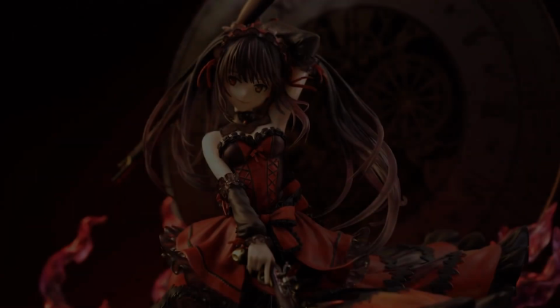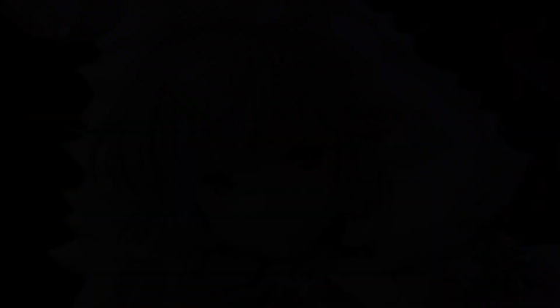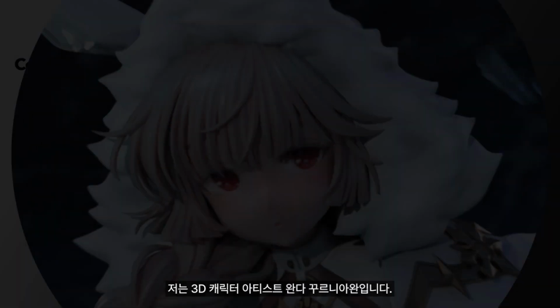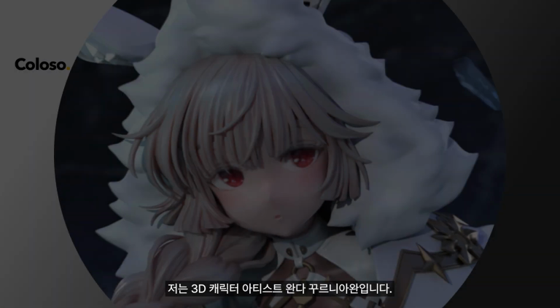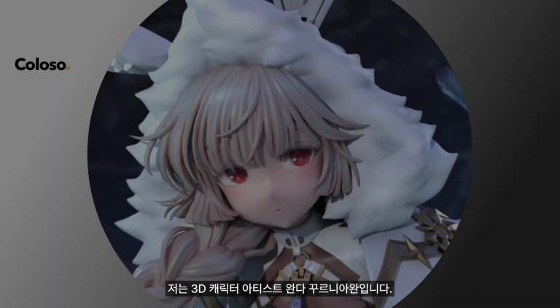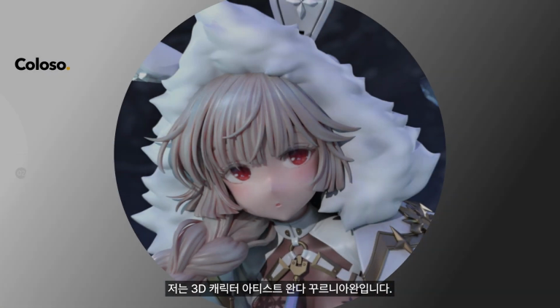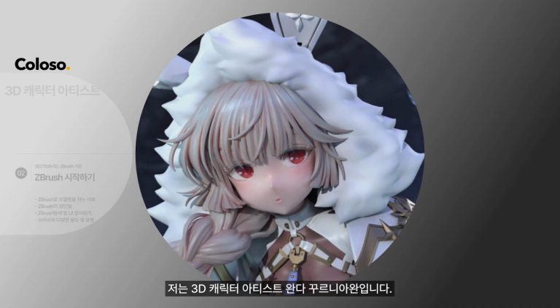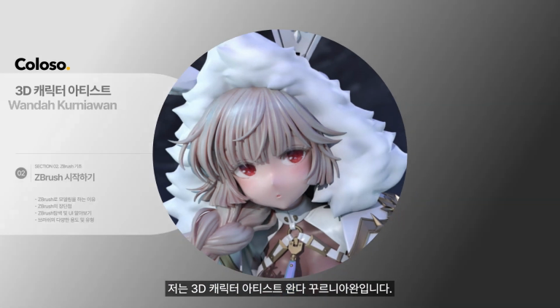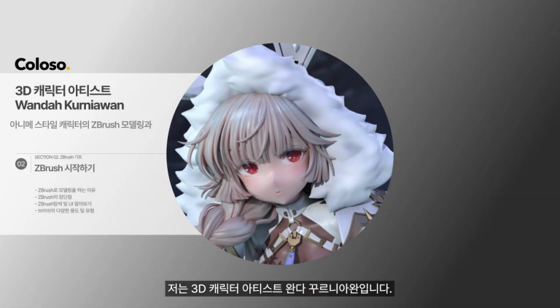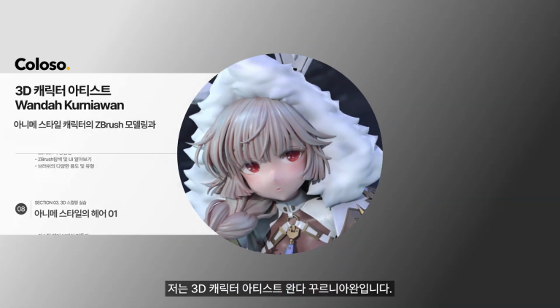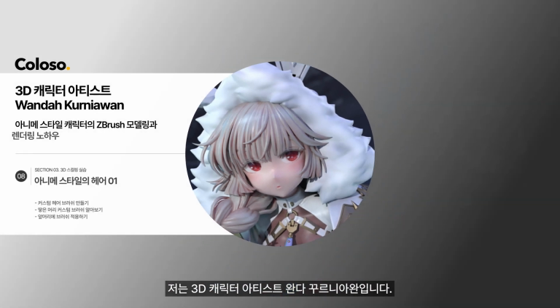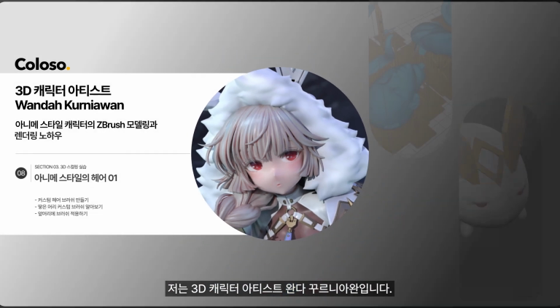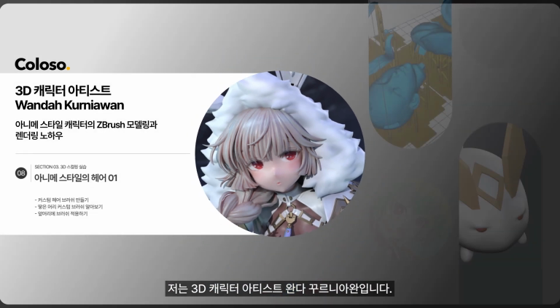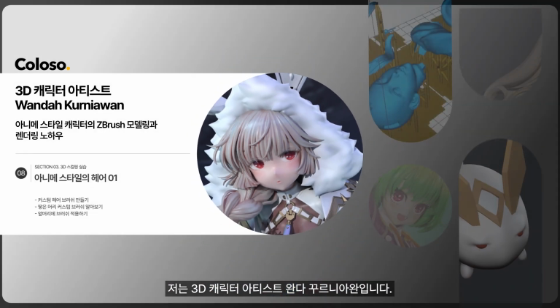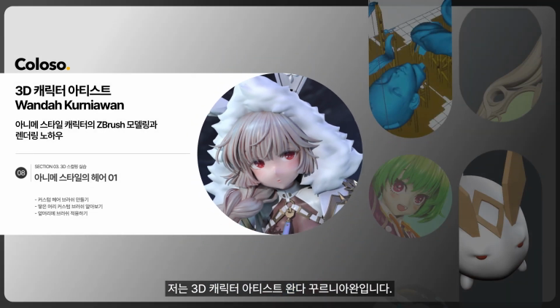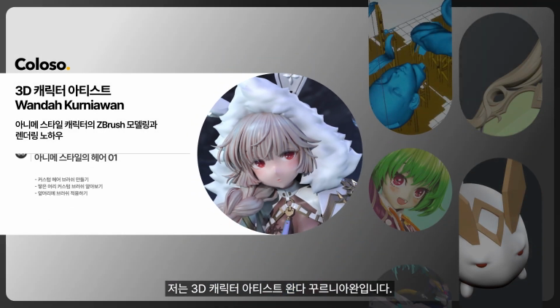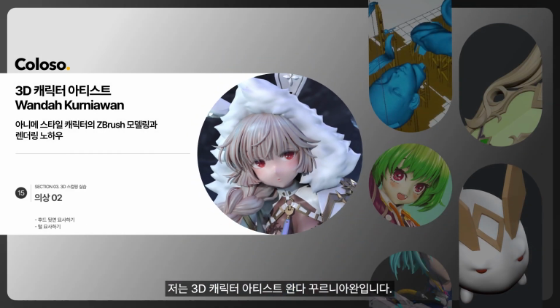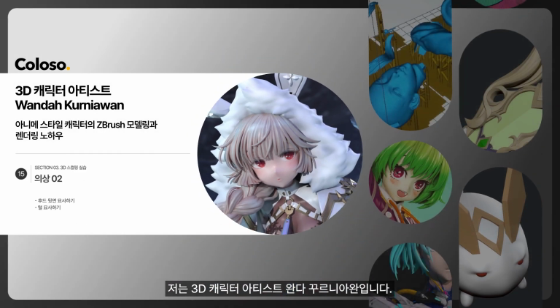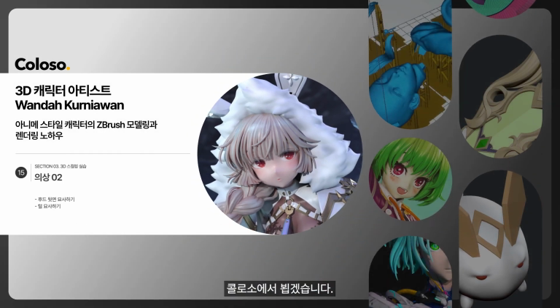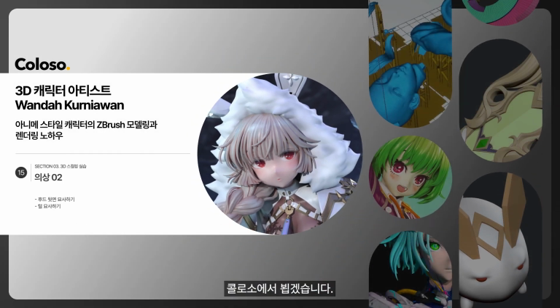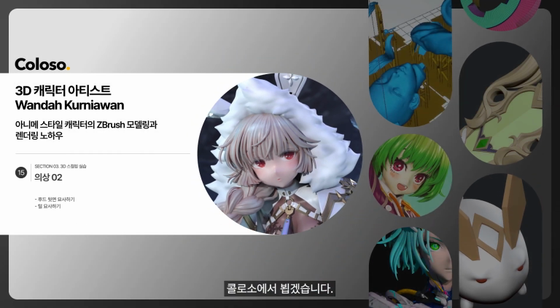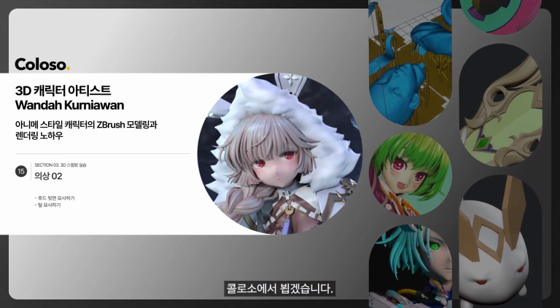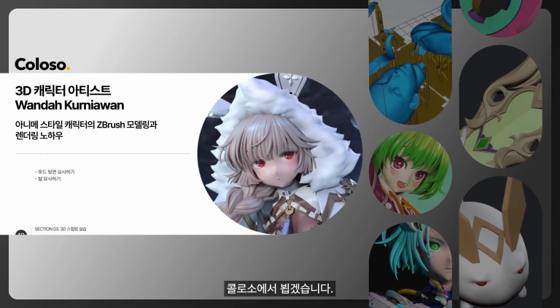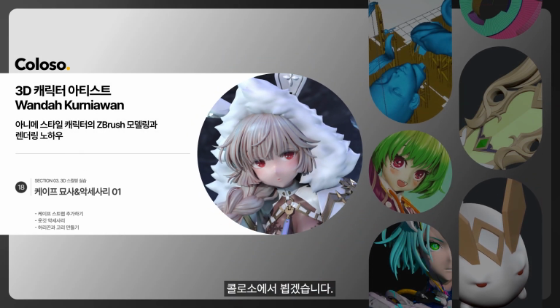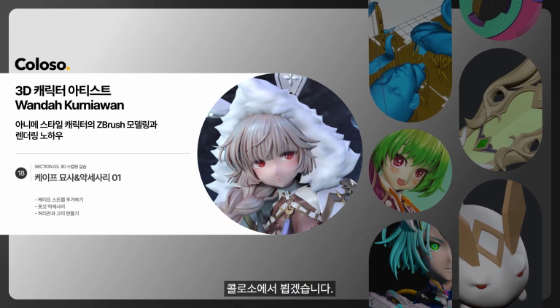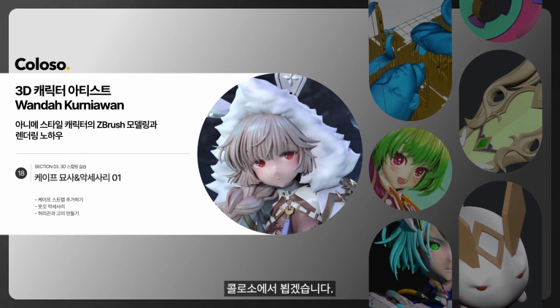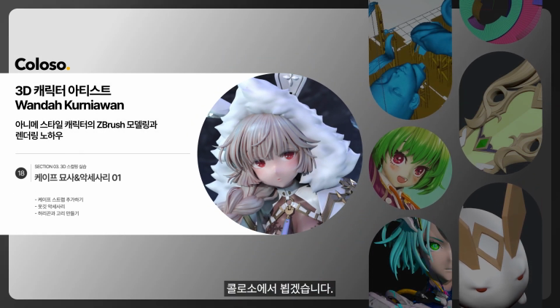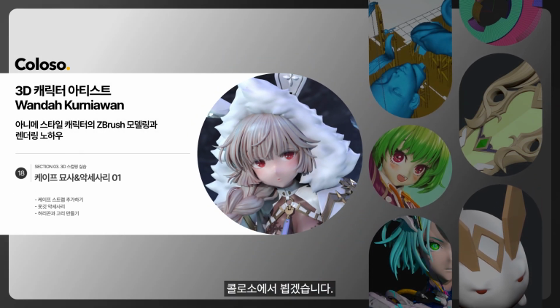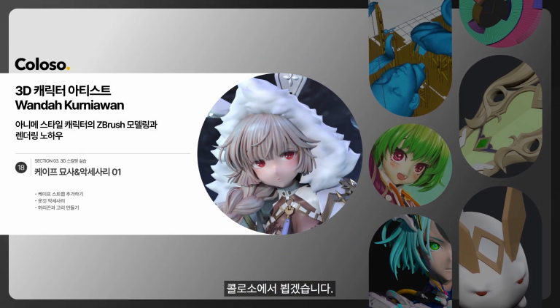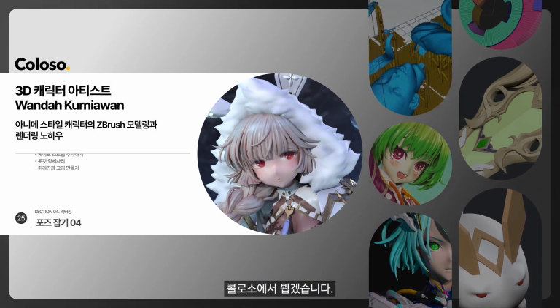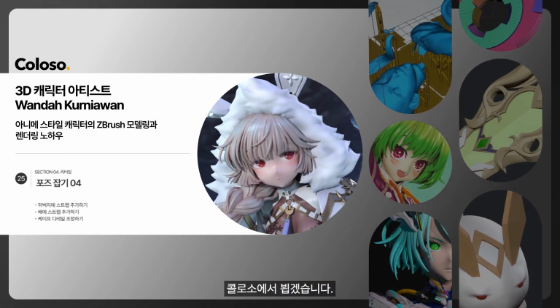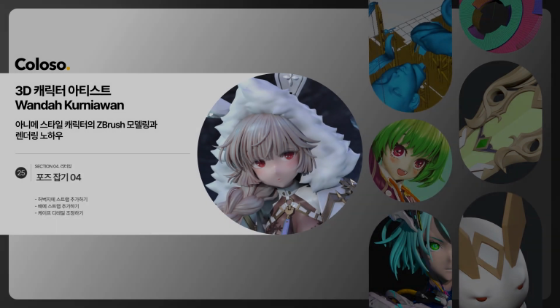I'm Wanda Kurniawan, a 3D character artist, and I'll be waiting for you at Colosso.